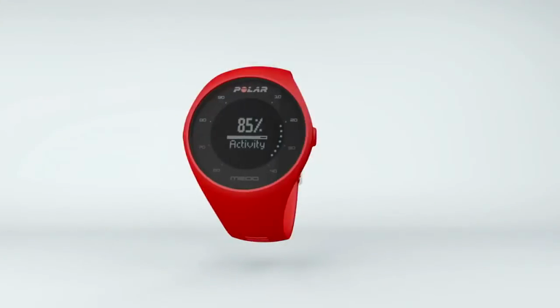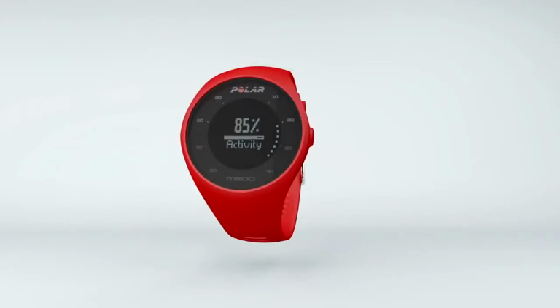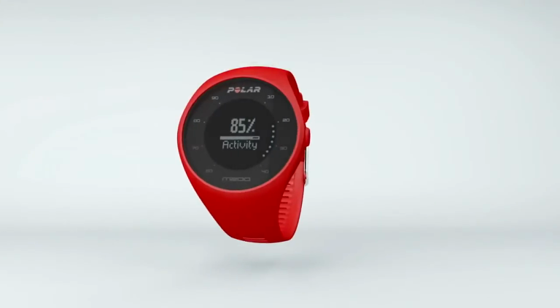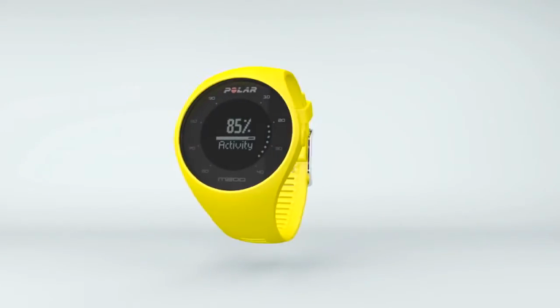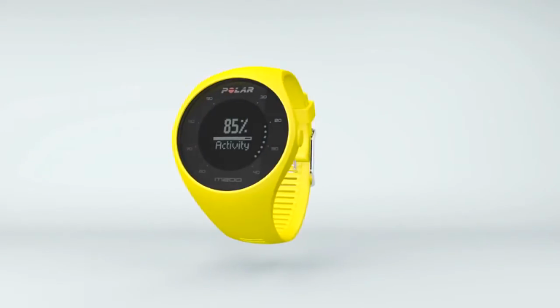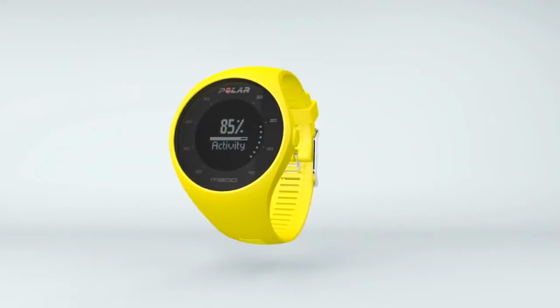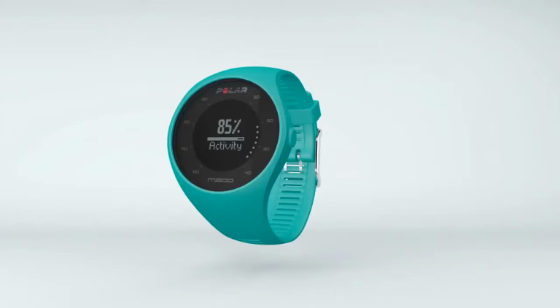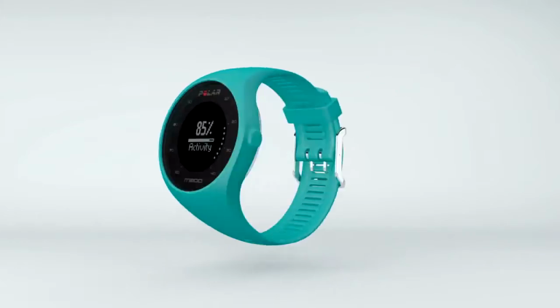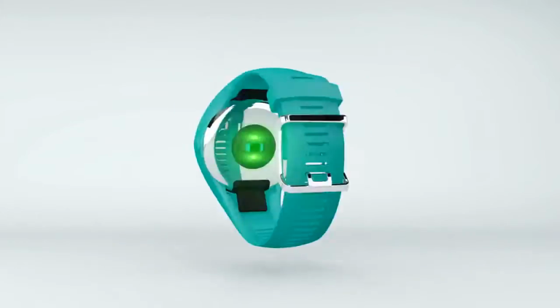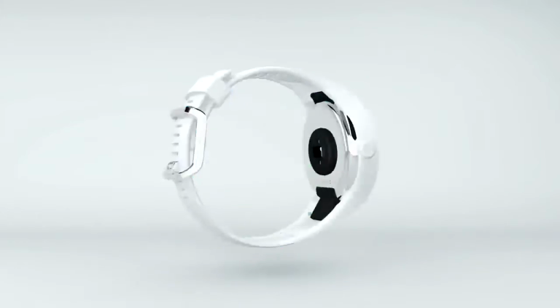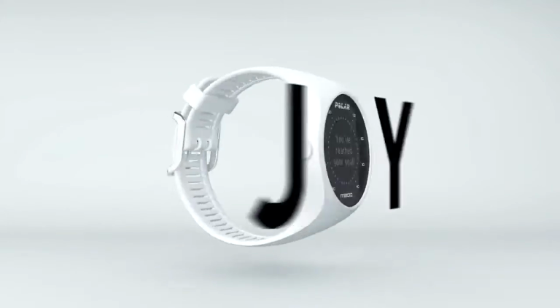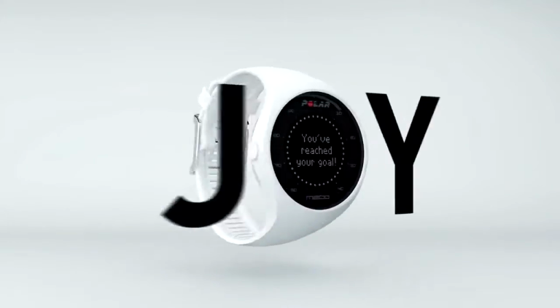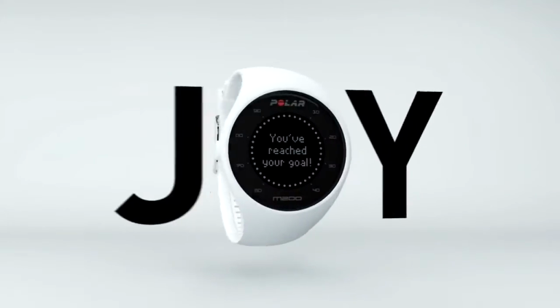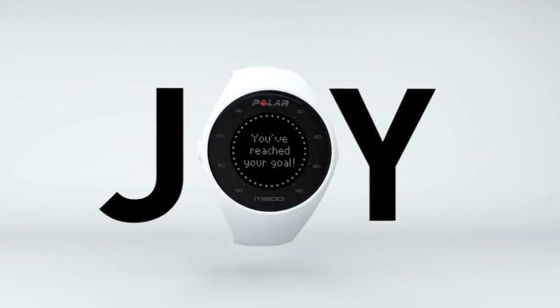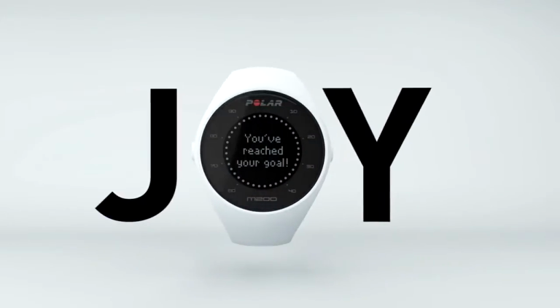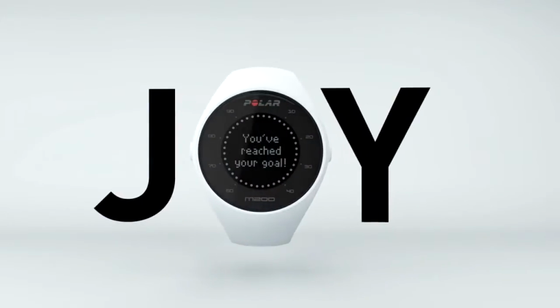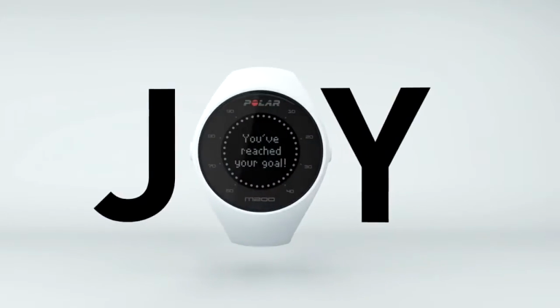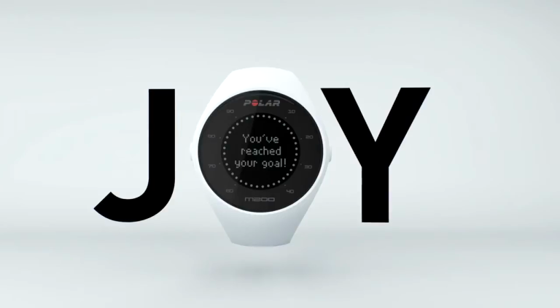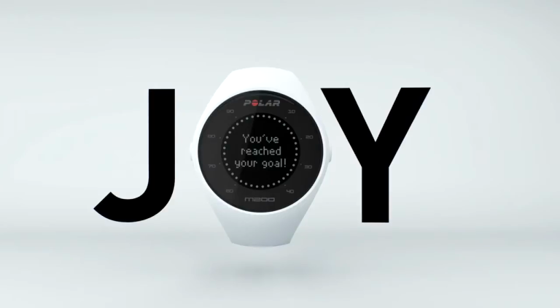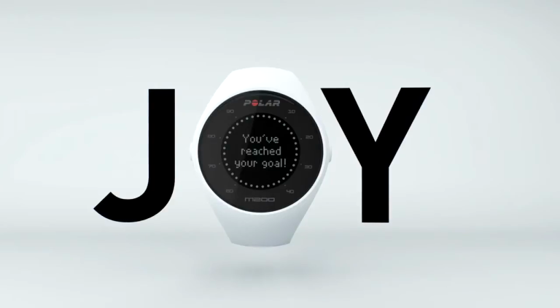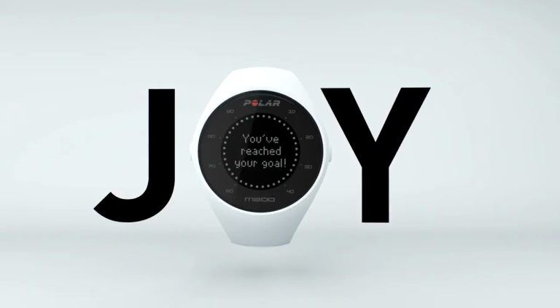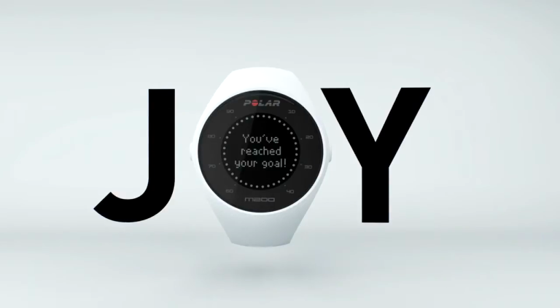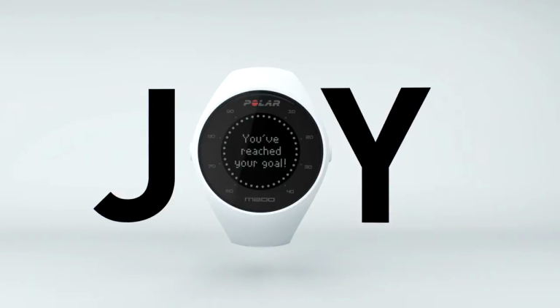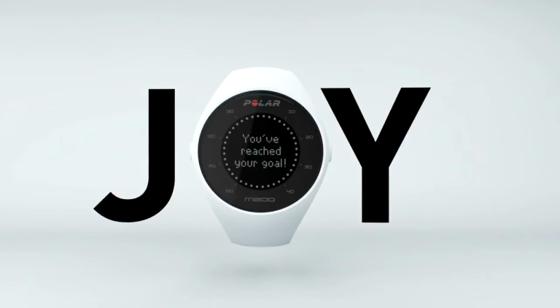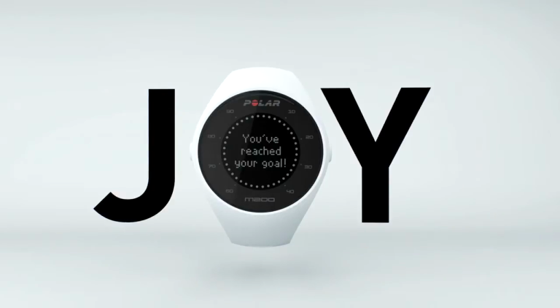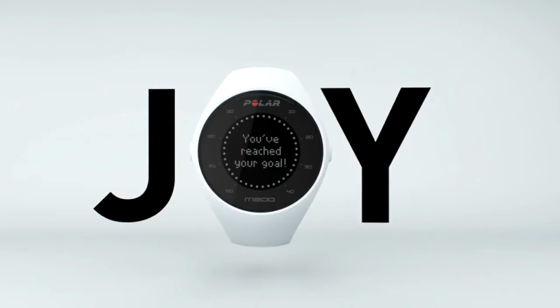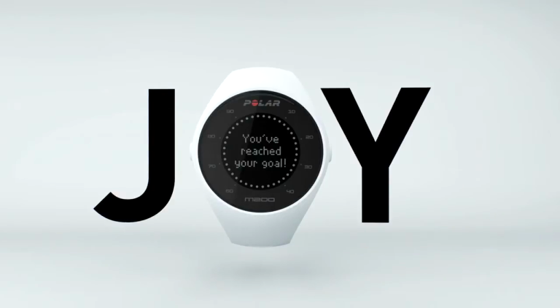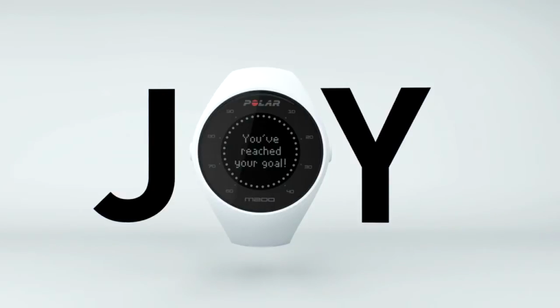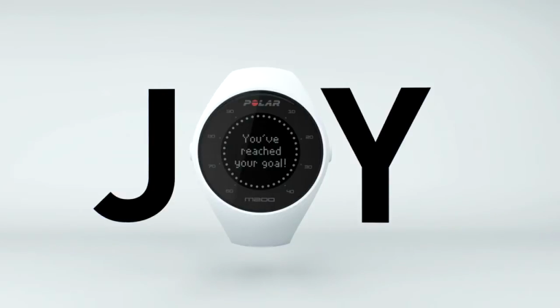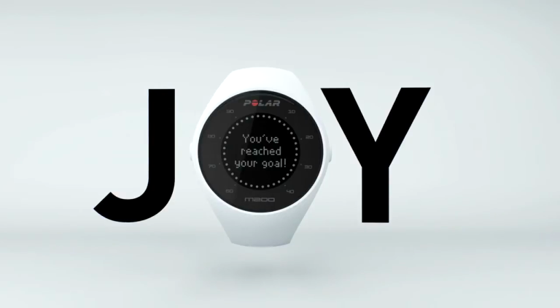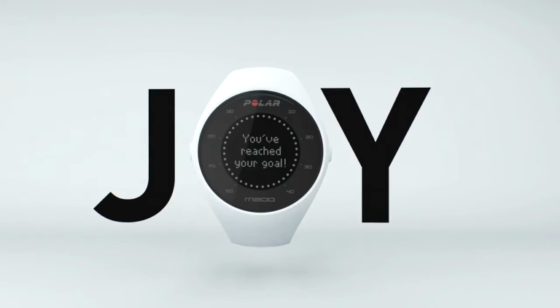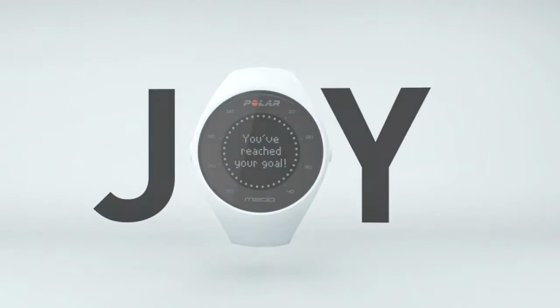Find your goals. Find the joy. Polar M200 tracks your 24-7 activity.